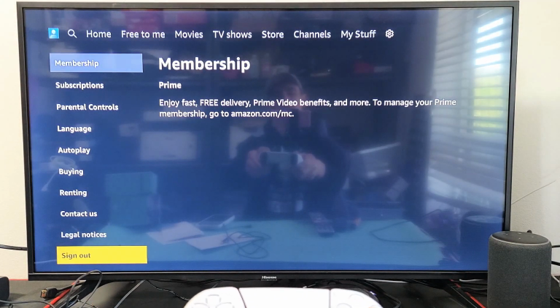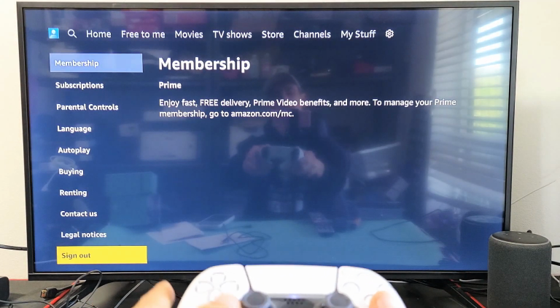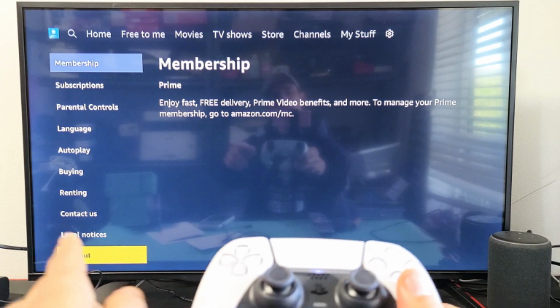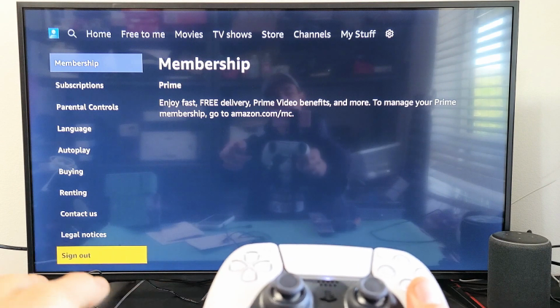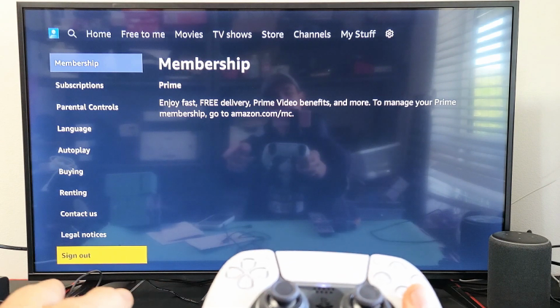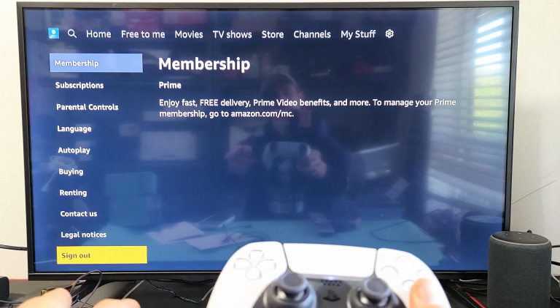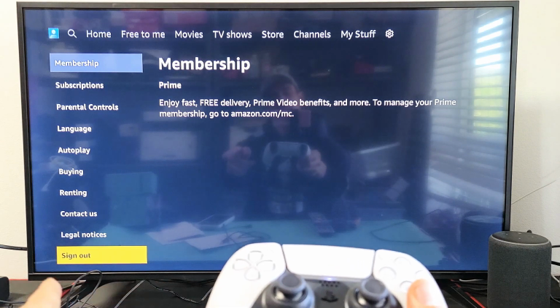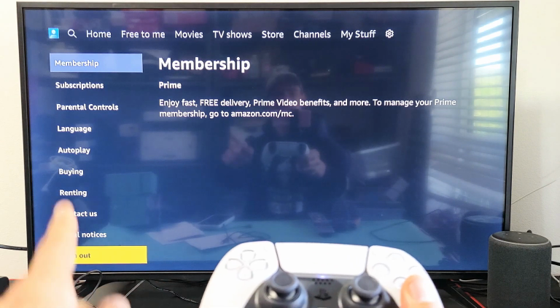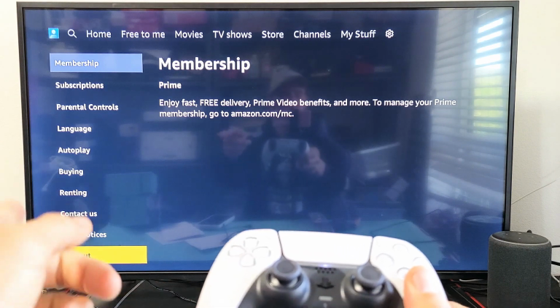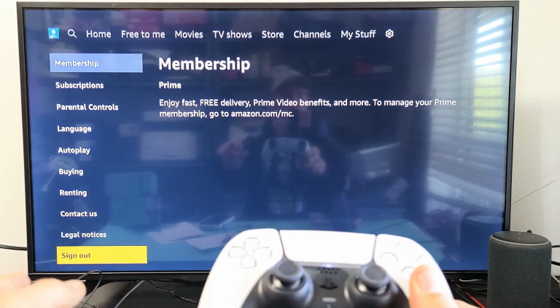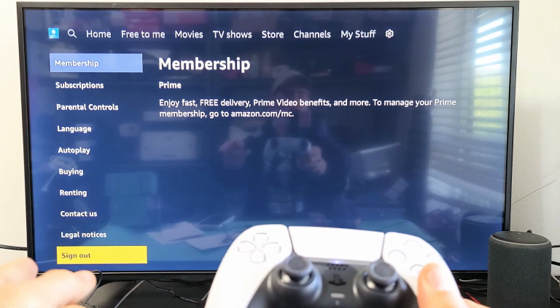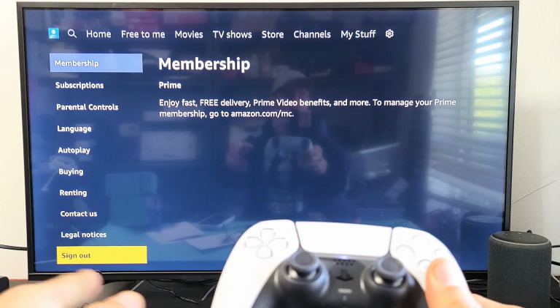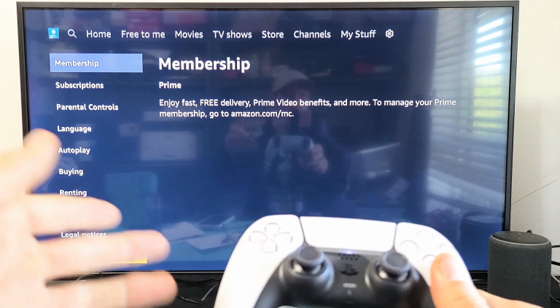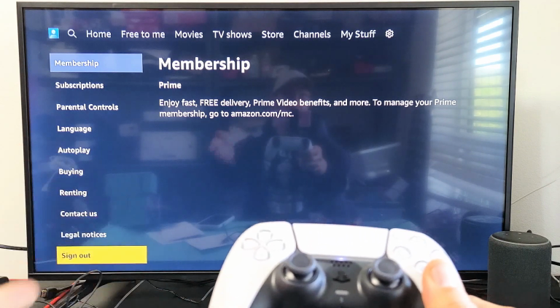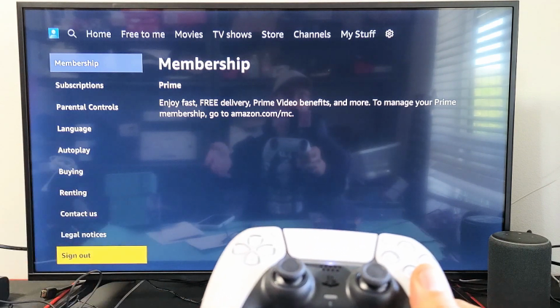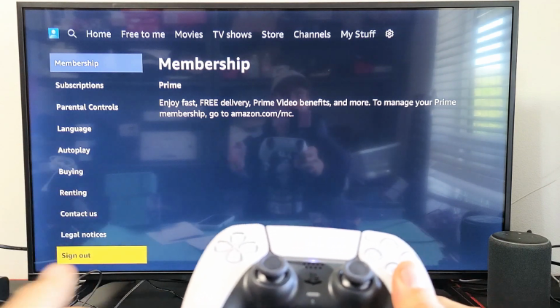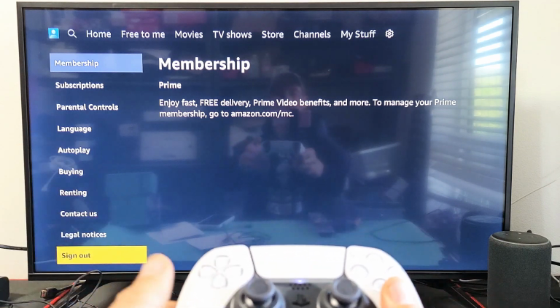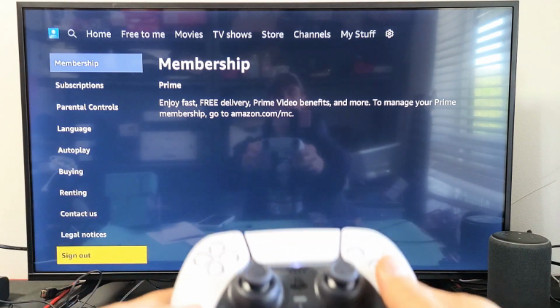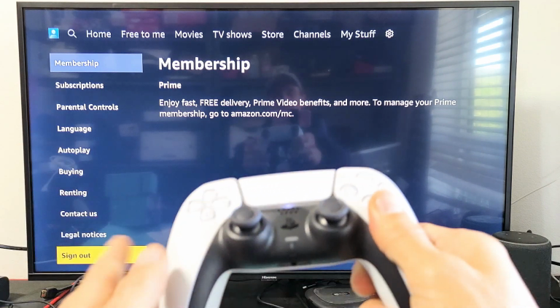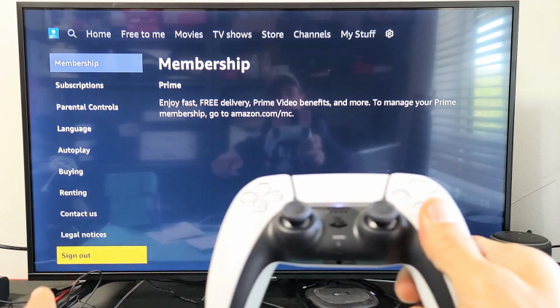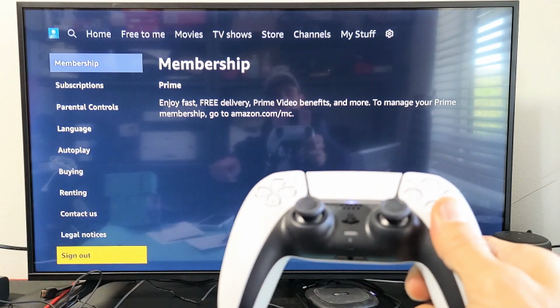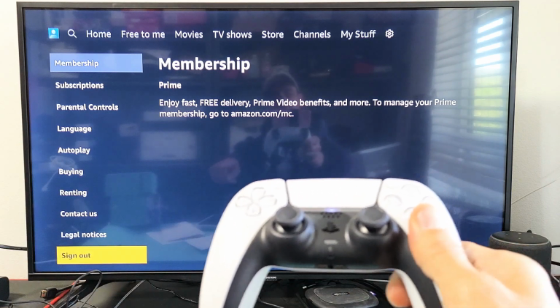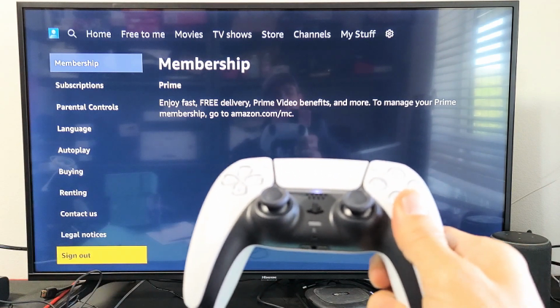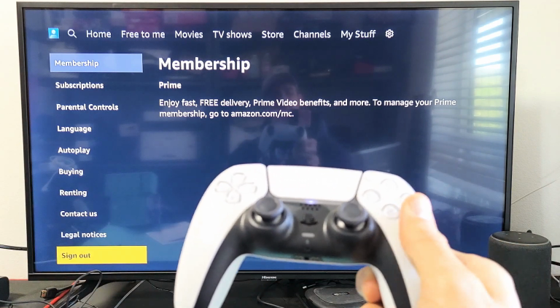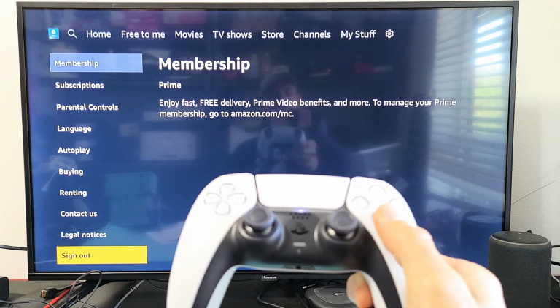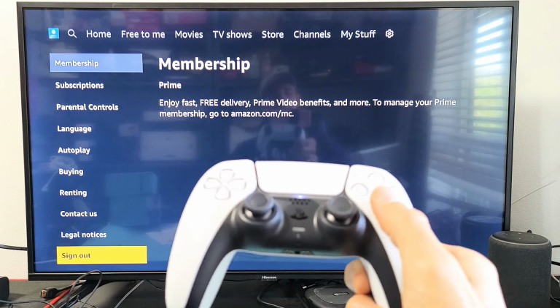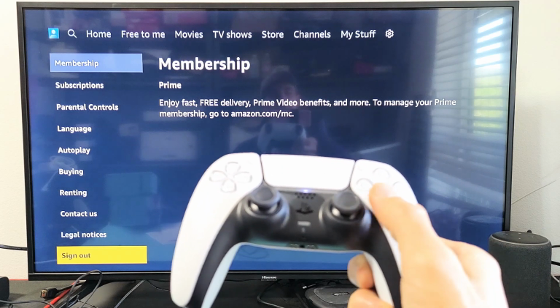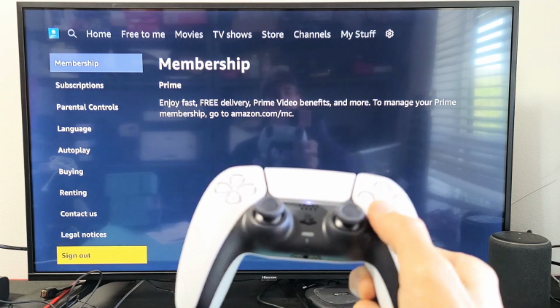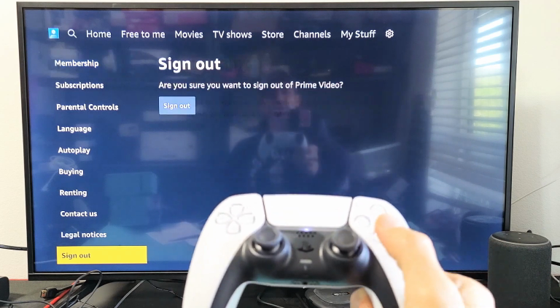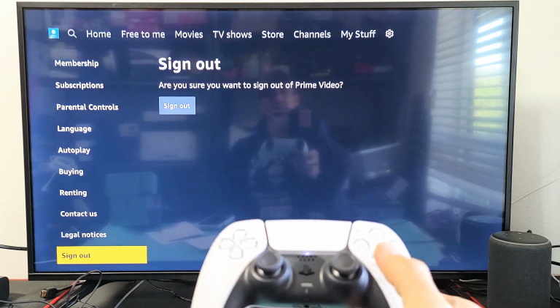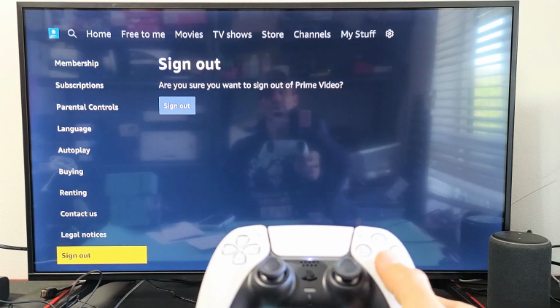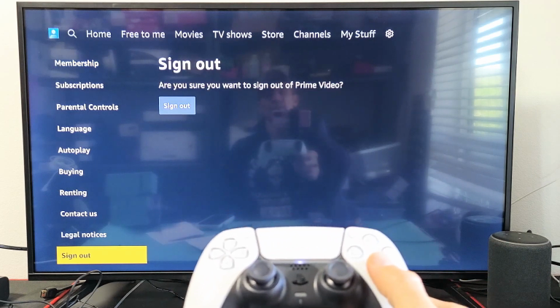Yours may say deregister — that's the same thing as signing out. I'm on sign out now, let me go ahead and okay that.